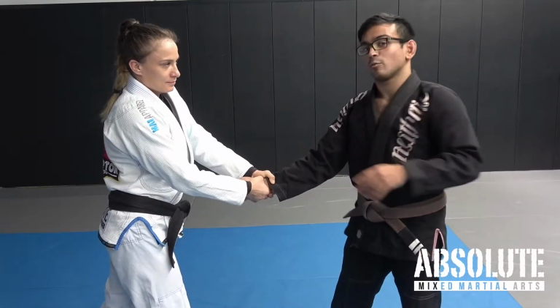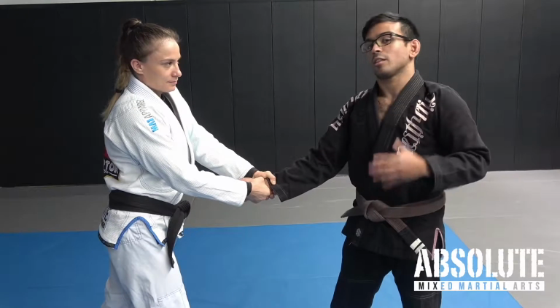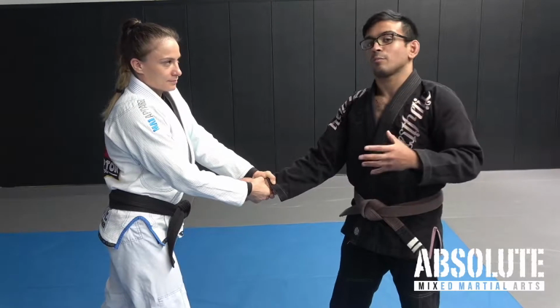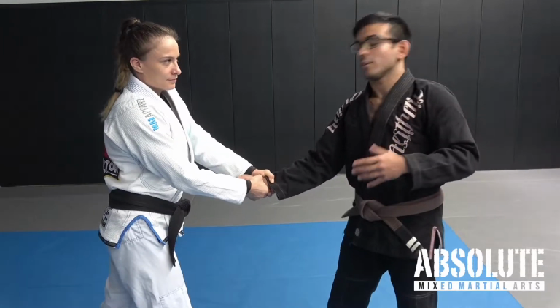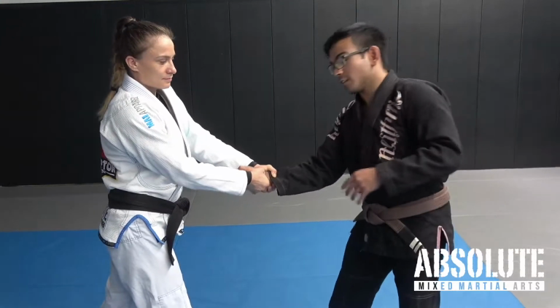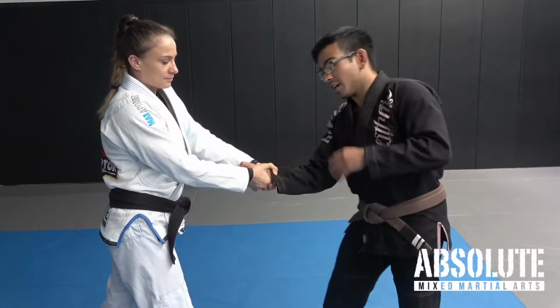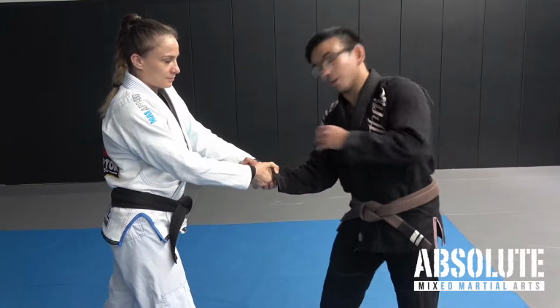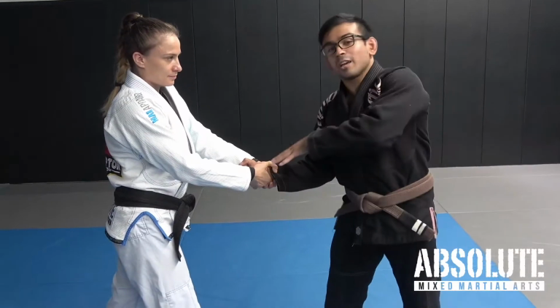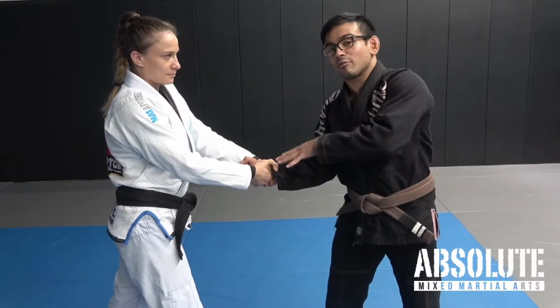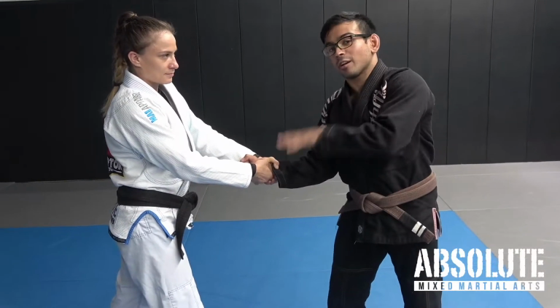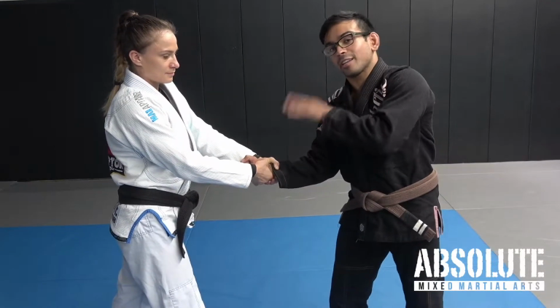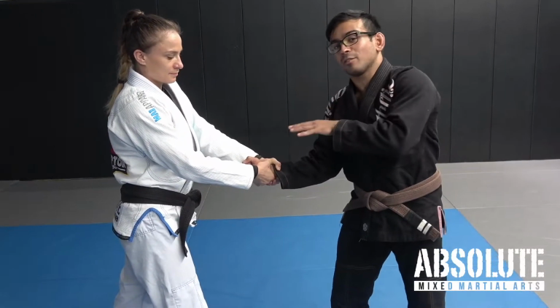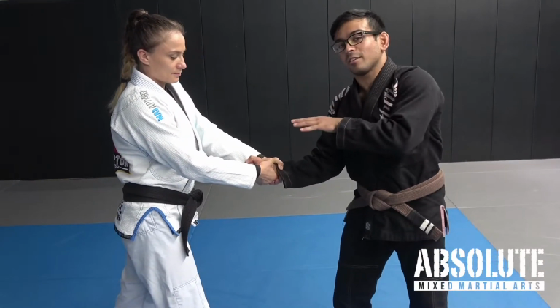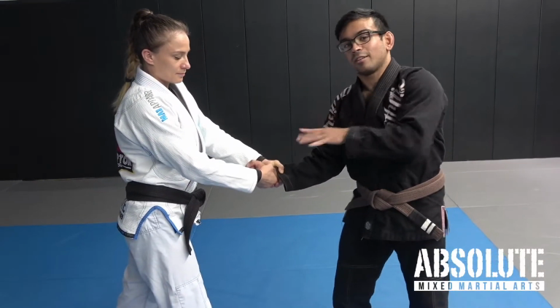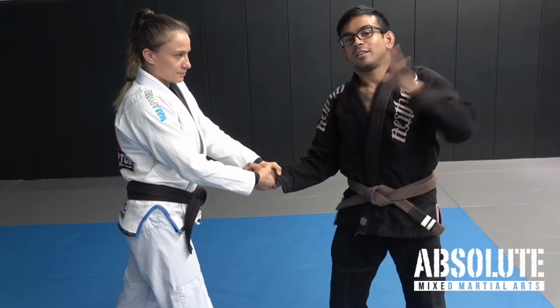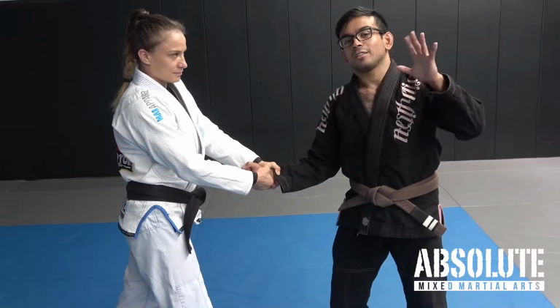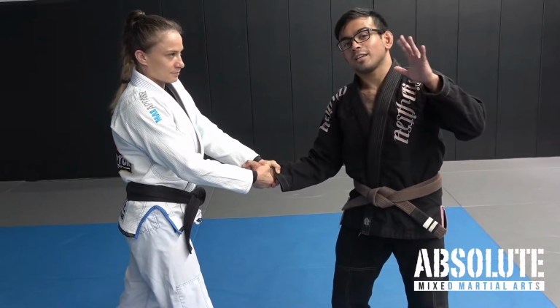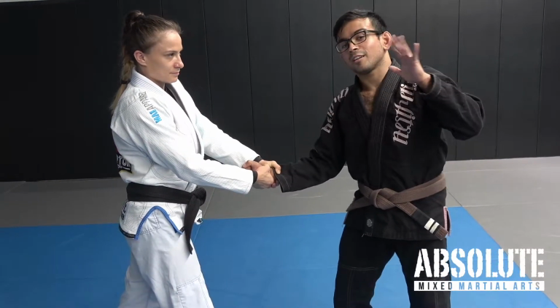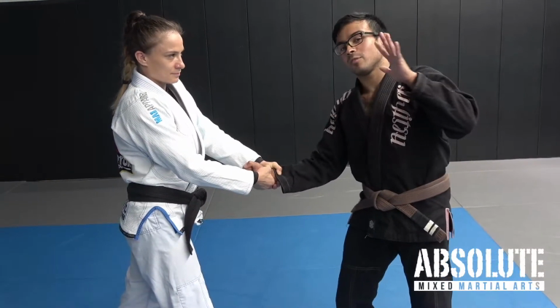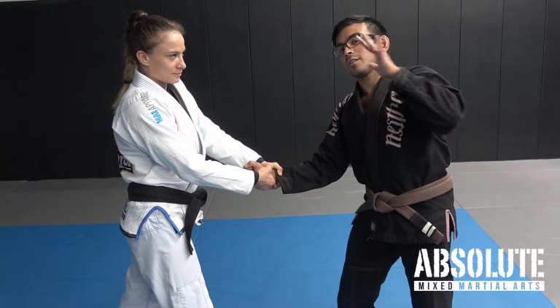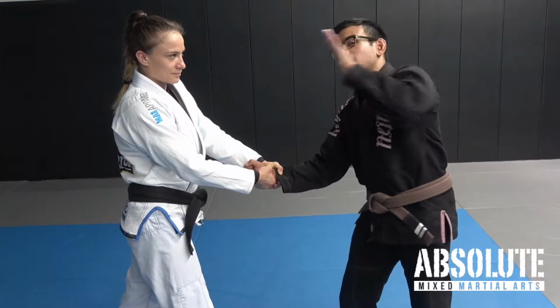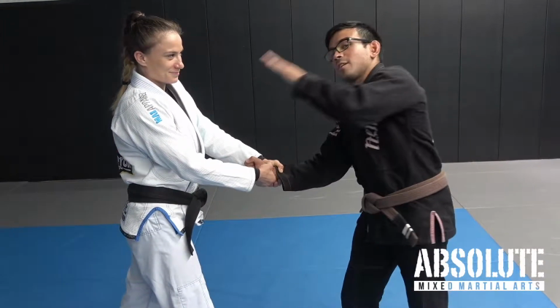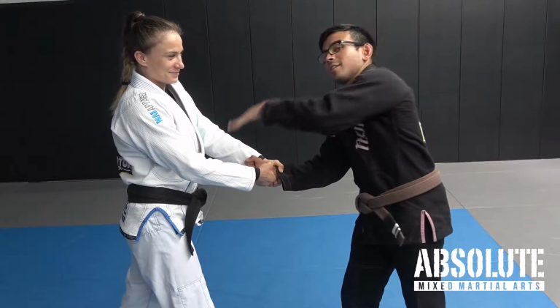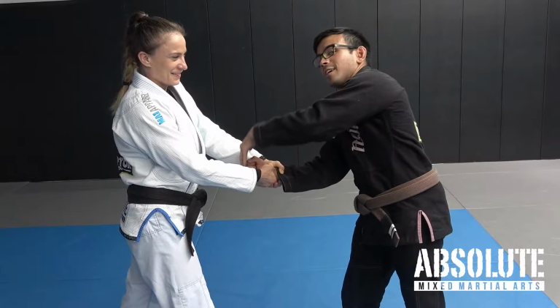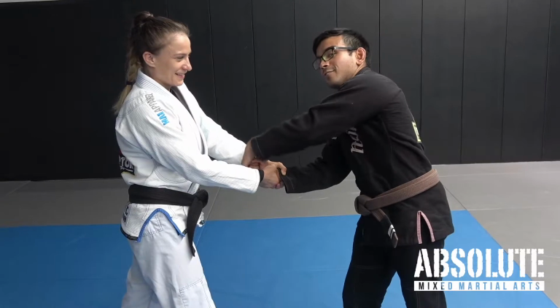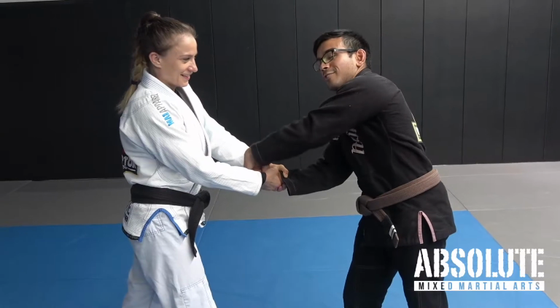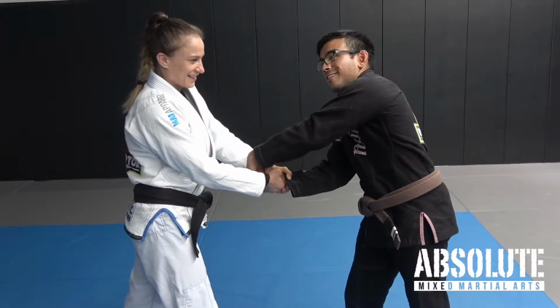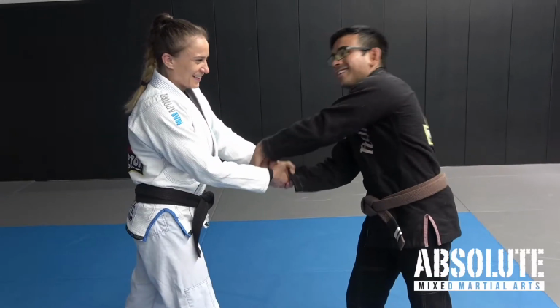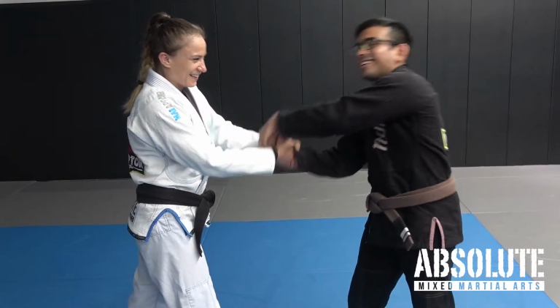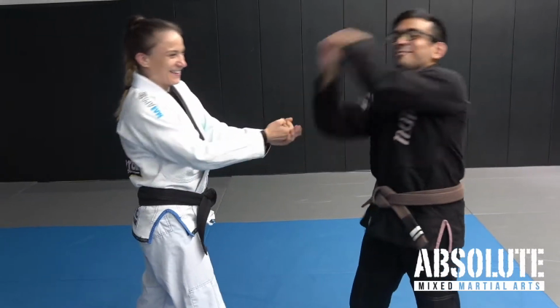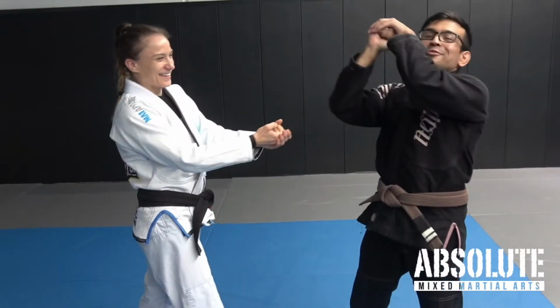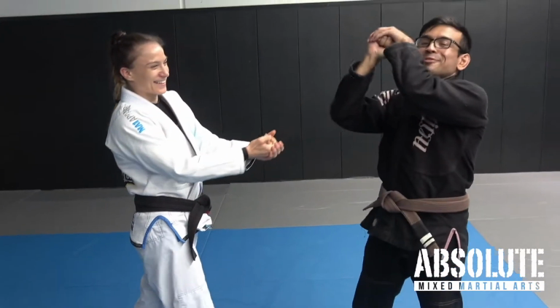What I think about is: I make my hand a rock and I keep it there. The second hand comes in like a butterfly, it lands on the rock, and you pull the grip.